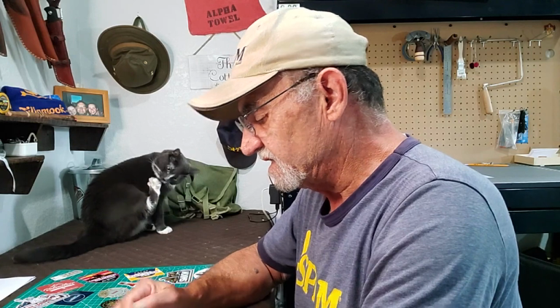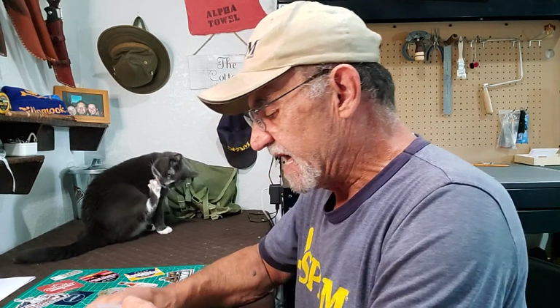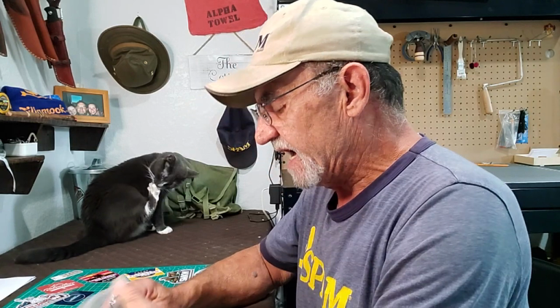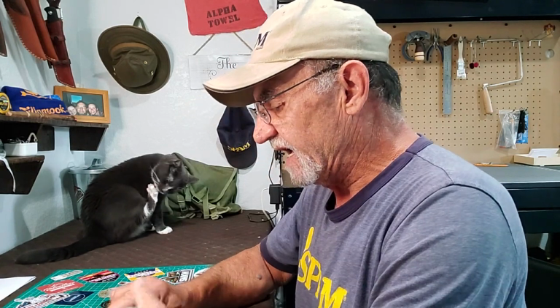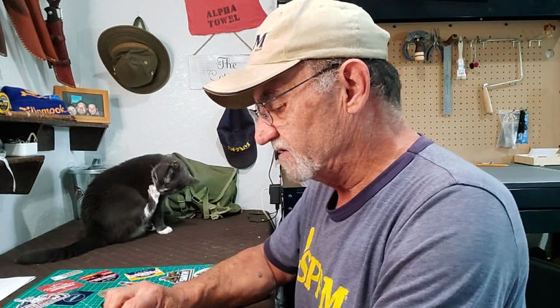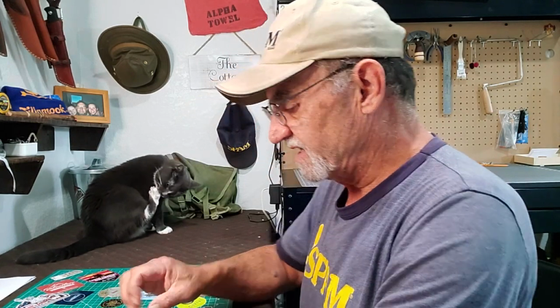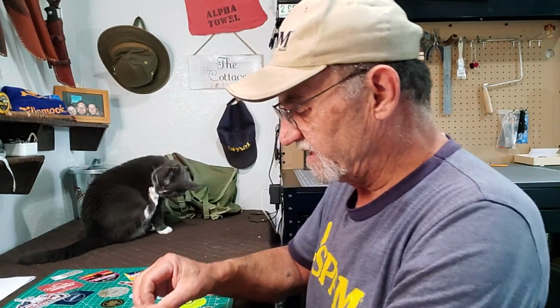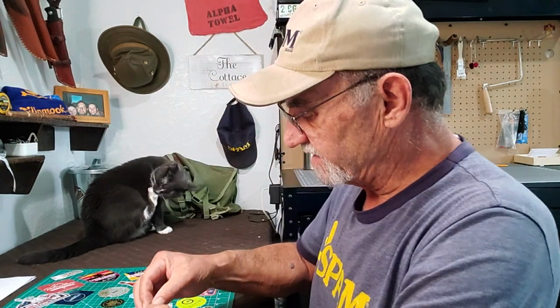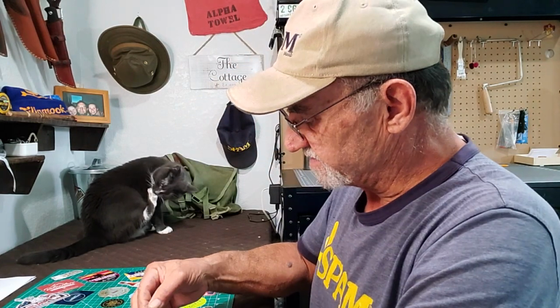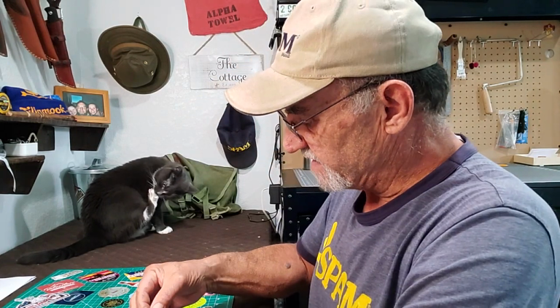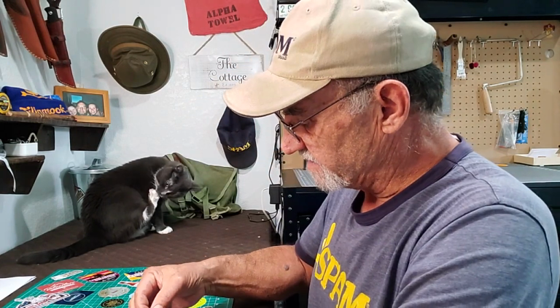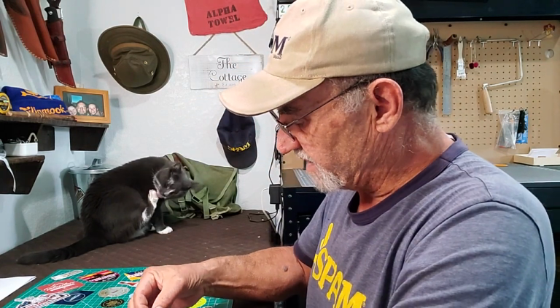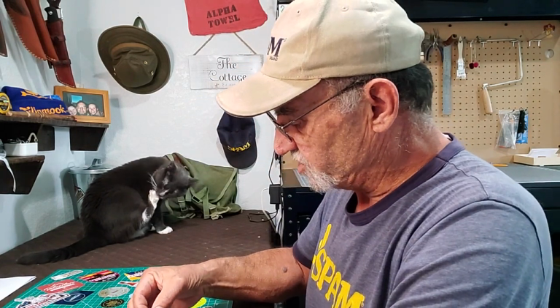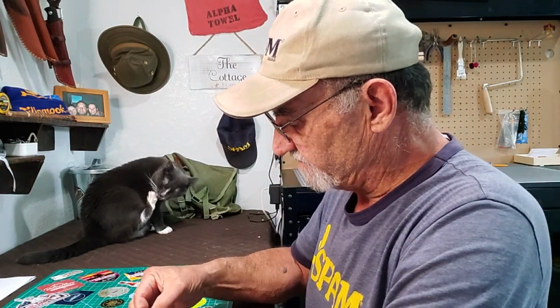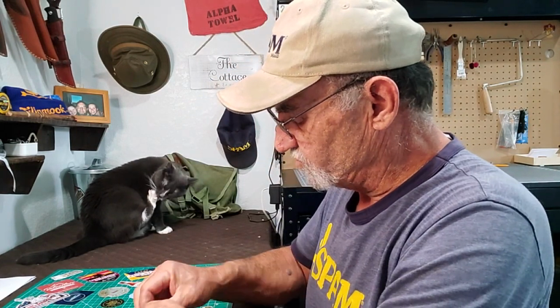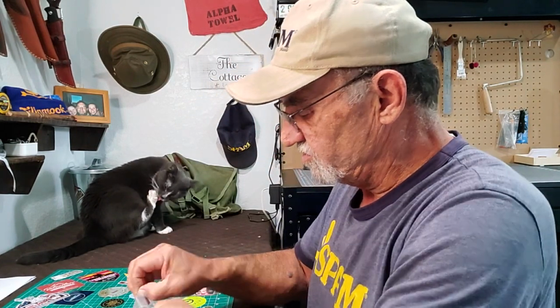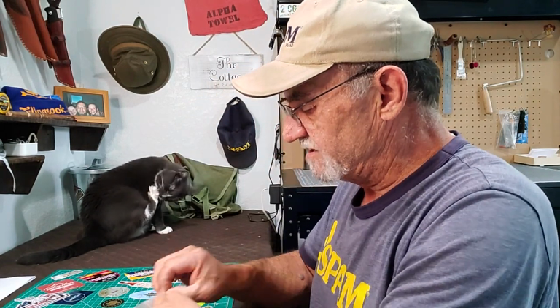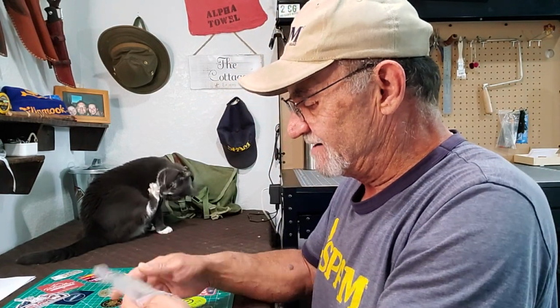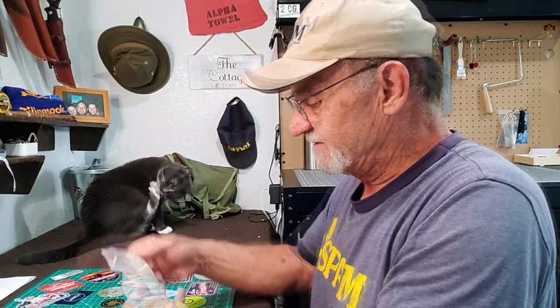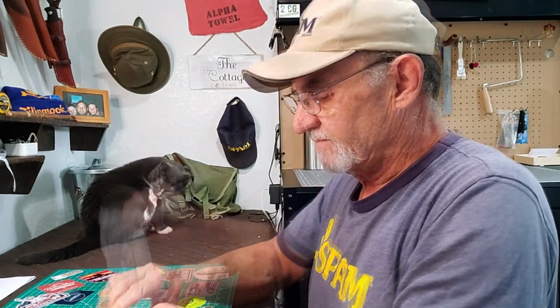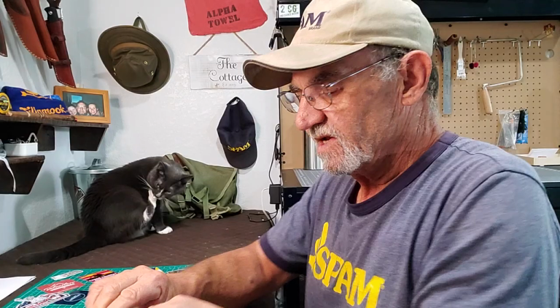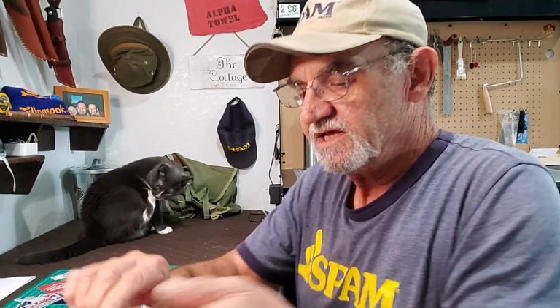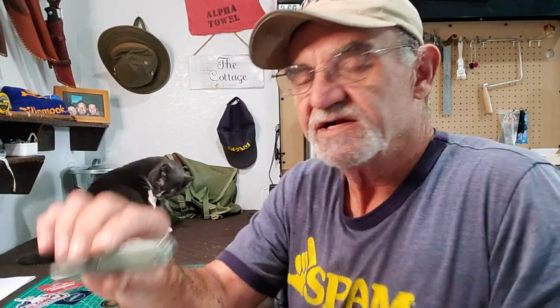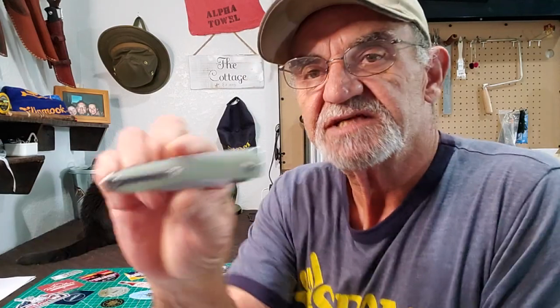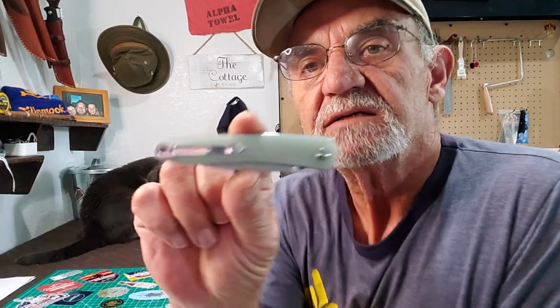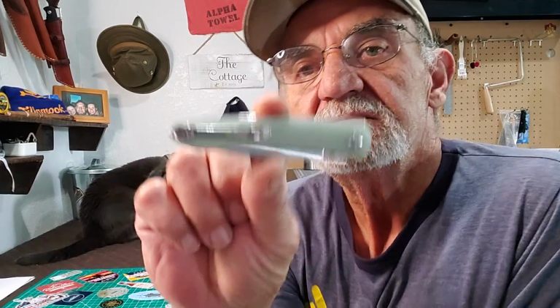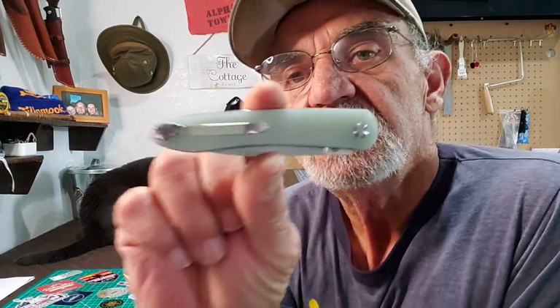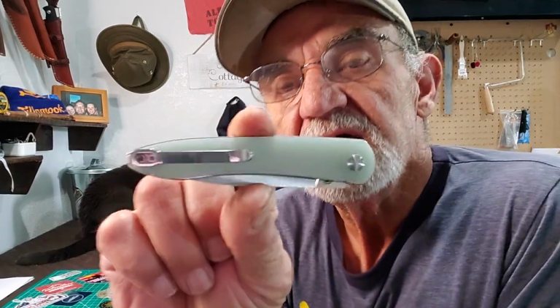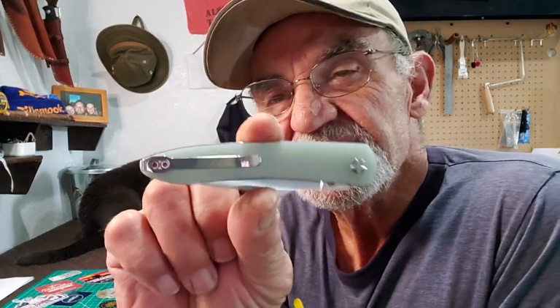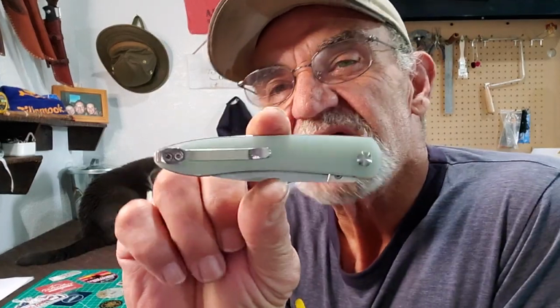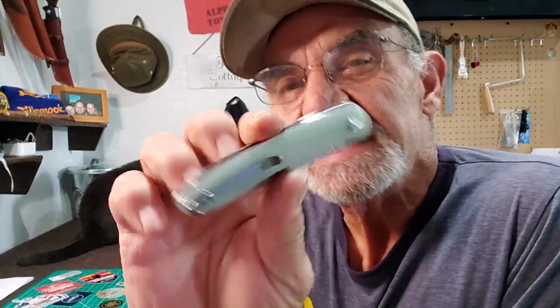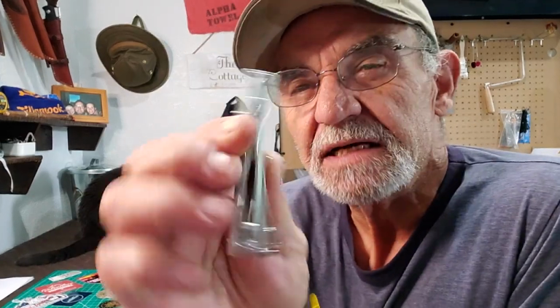So this knife I've been waiting on, let me get this out of the package here for you. Here it is, here this guy here.